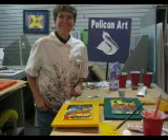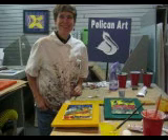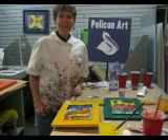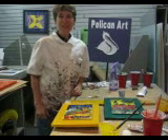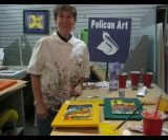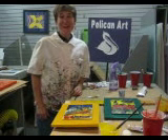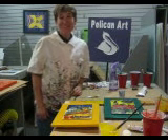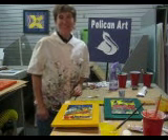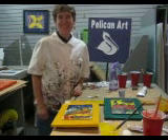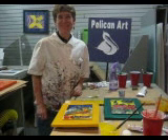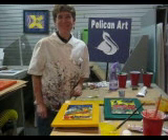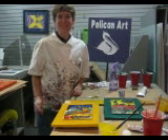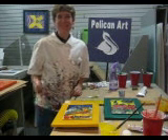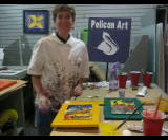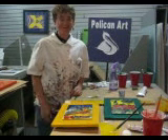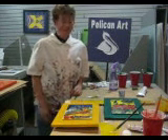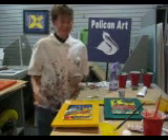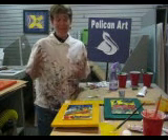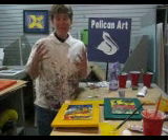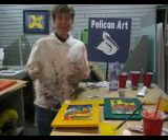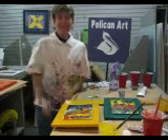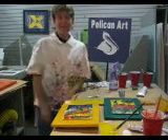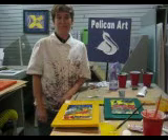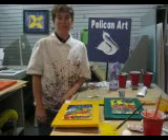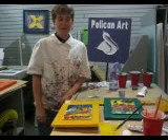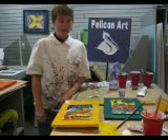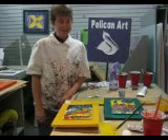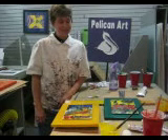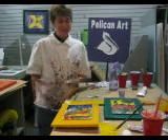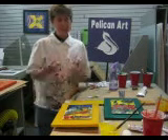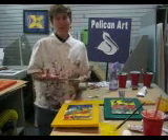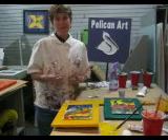Hello, I'm Linda Postenreader from the Pelican Art Gallery, and I've been having a bunch of fun with my new friend Hollis and her artwork.